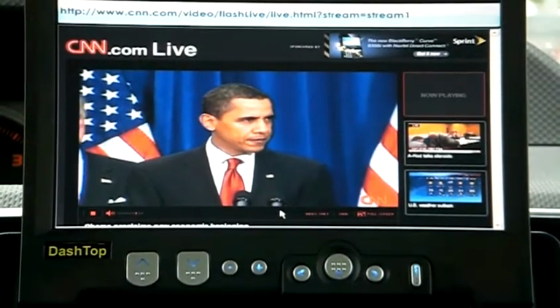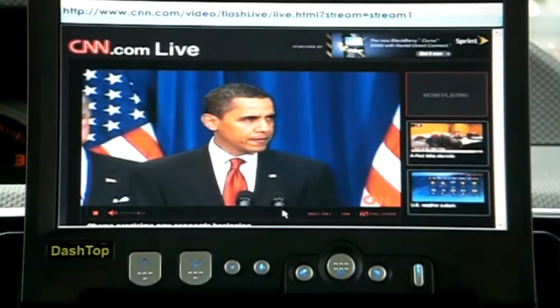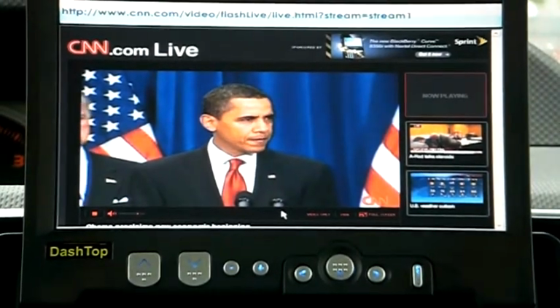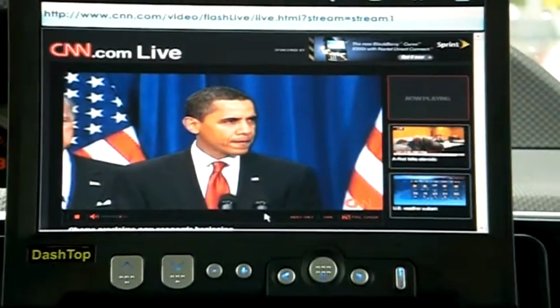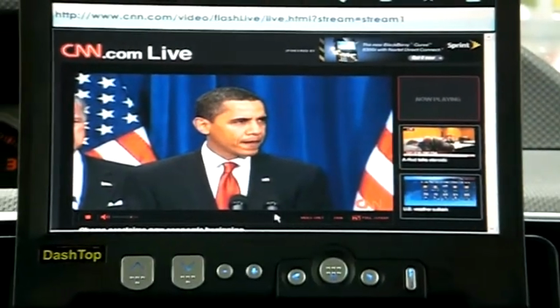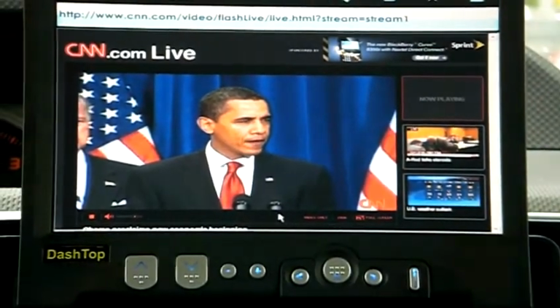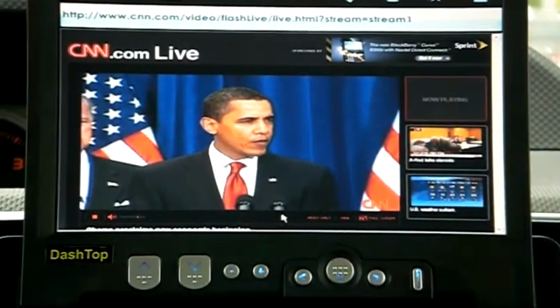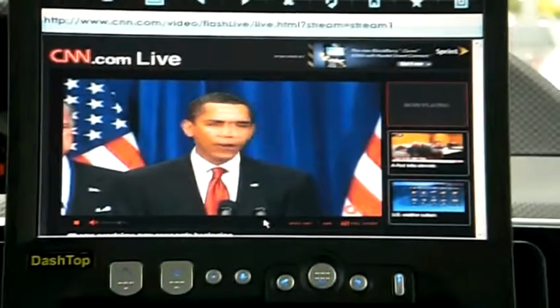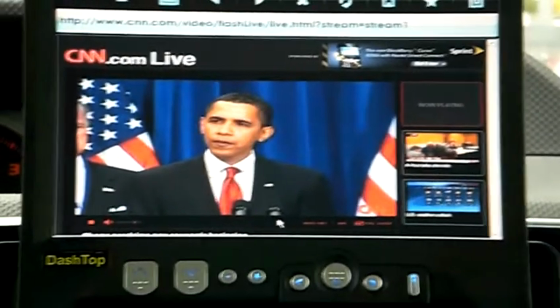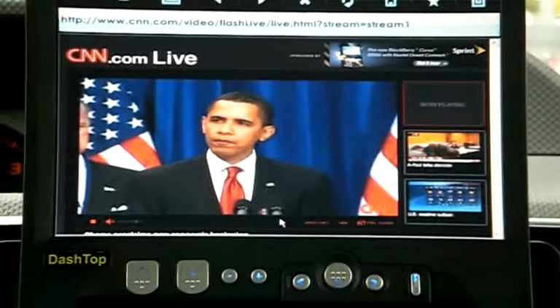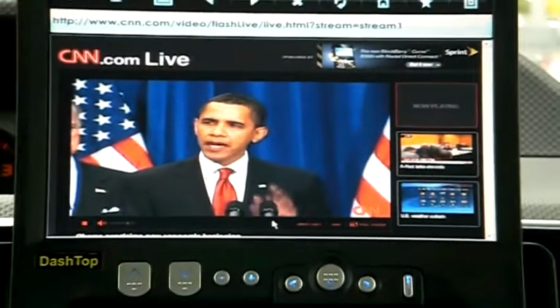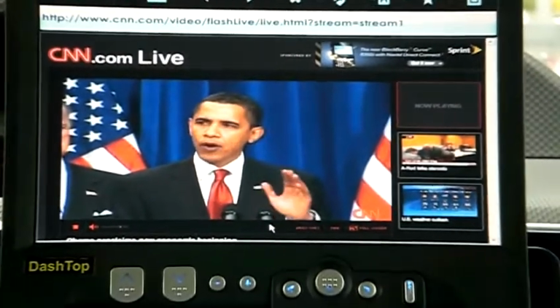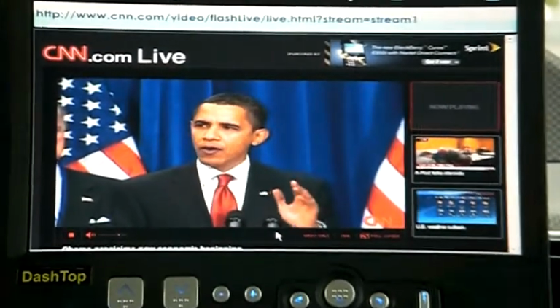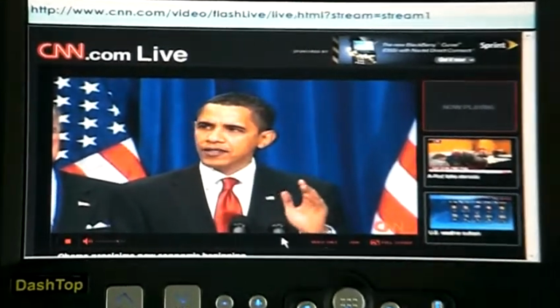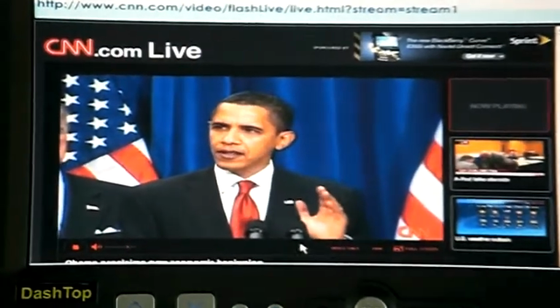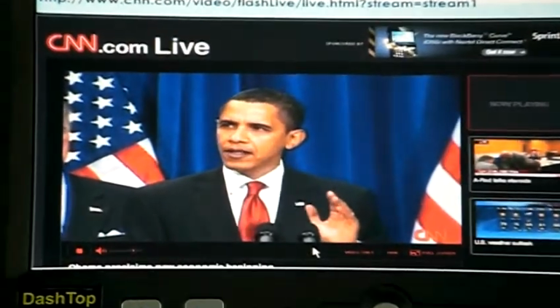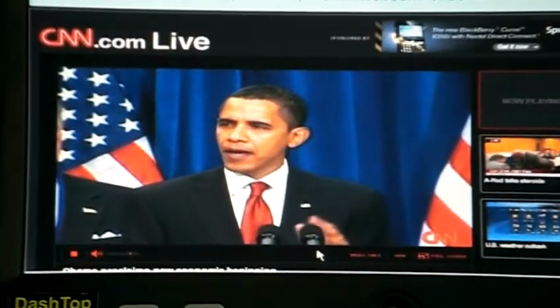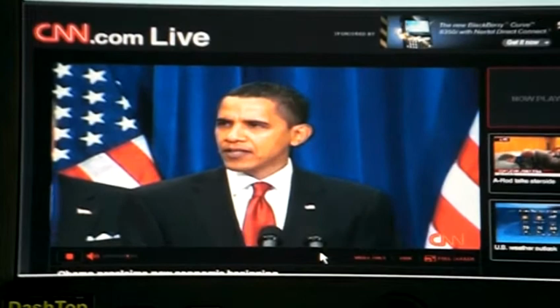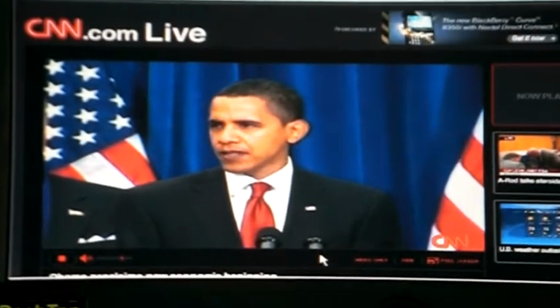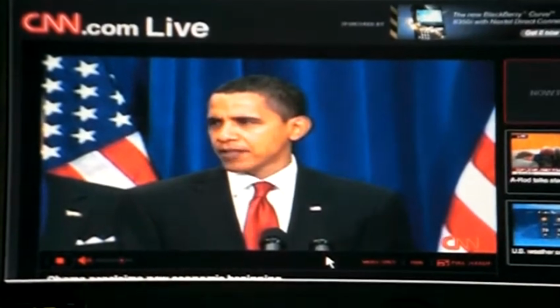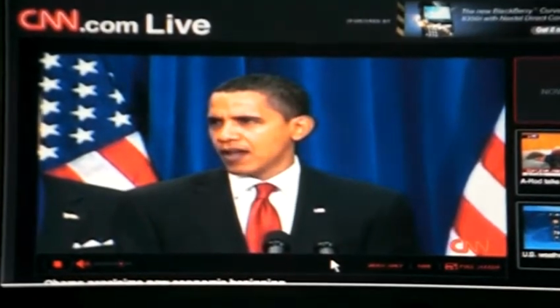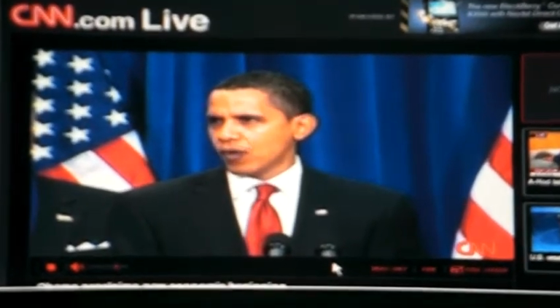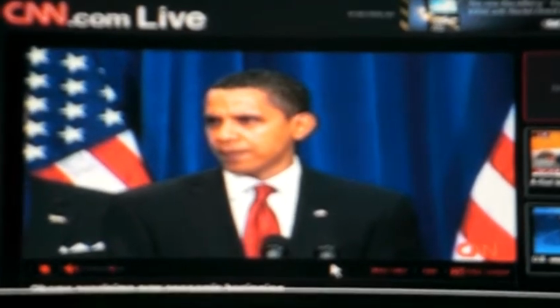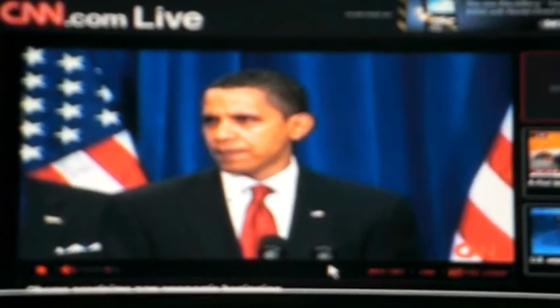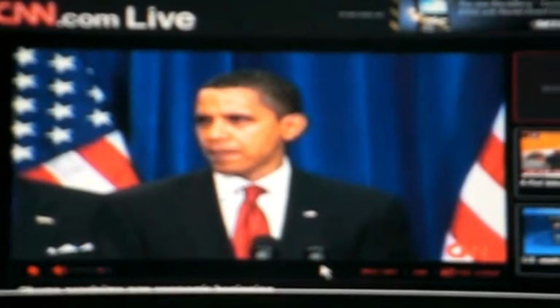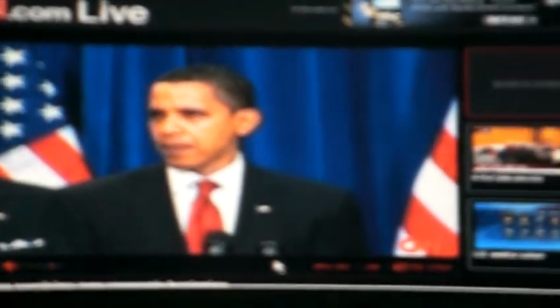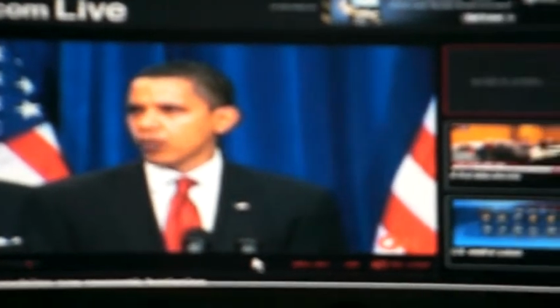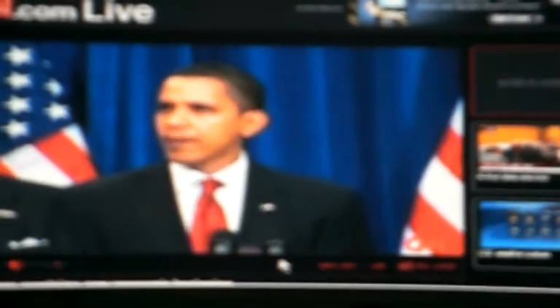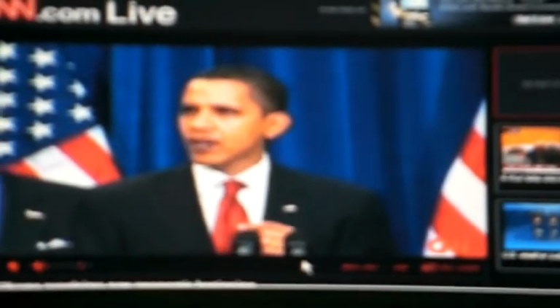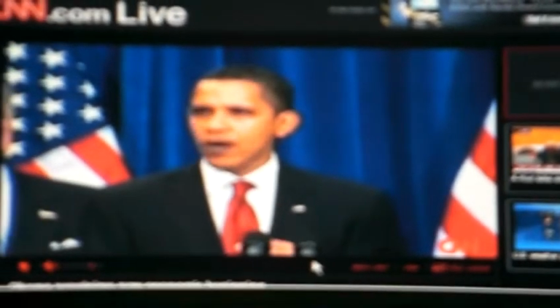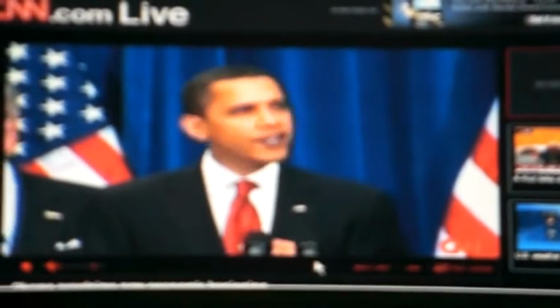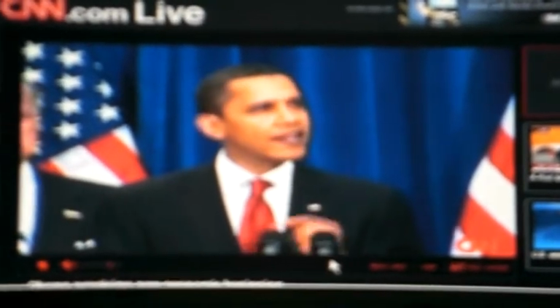And as you can see here, we have President Barack Obama on the CNN.com live feed.